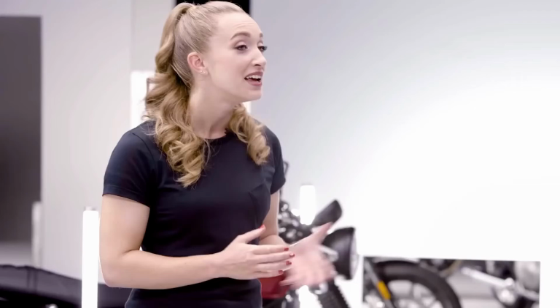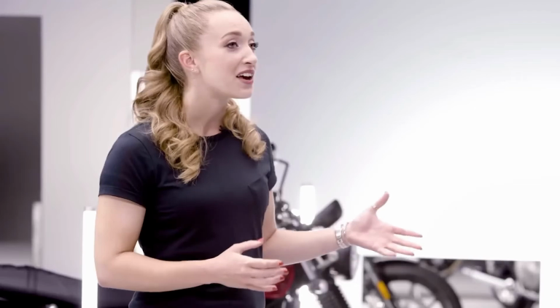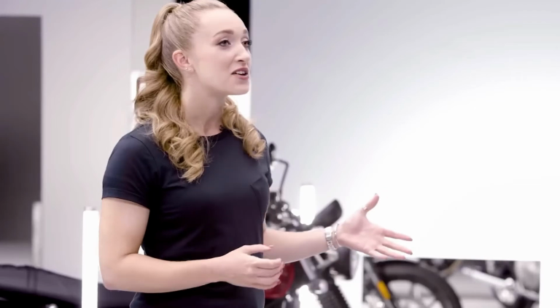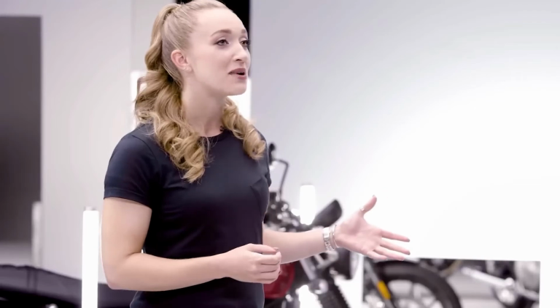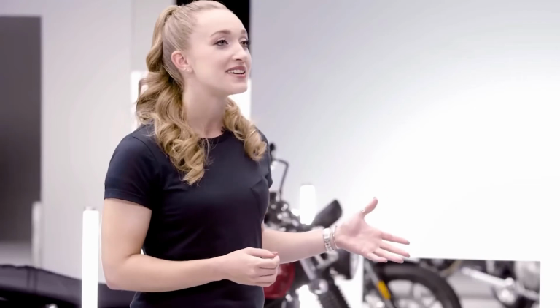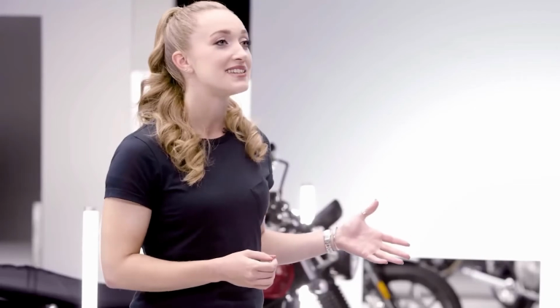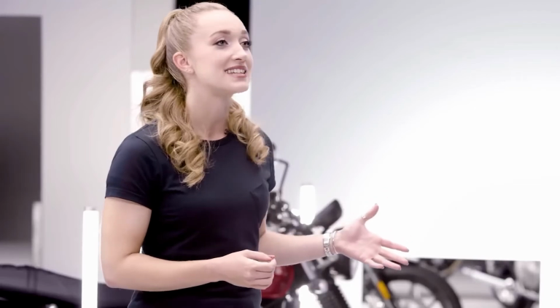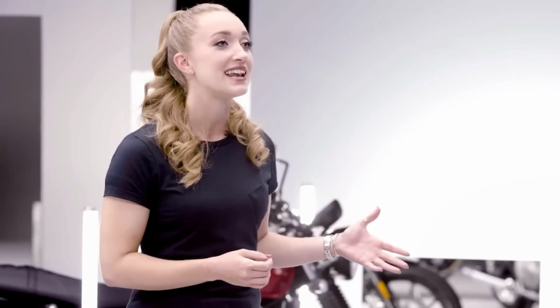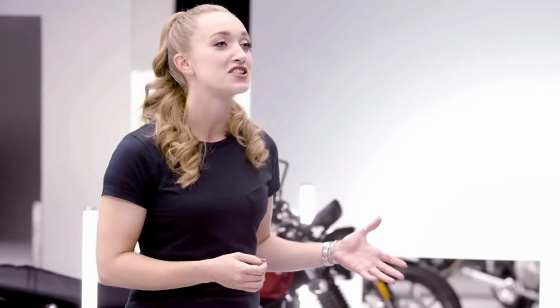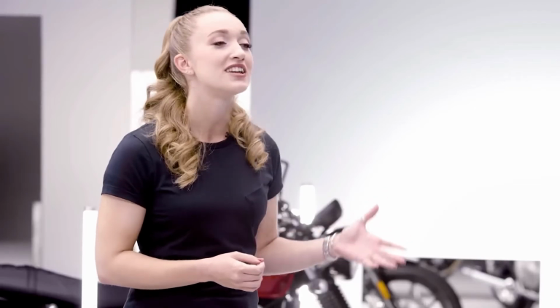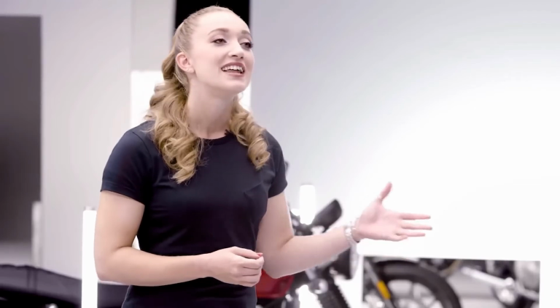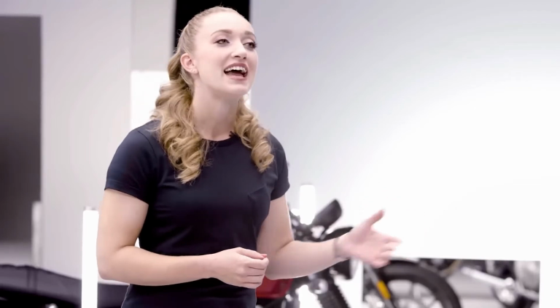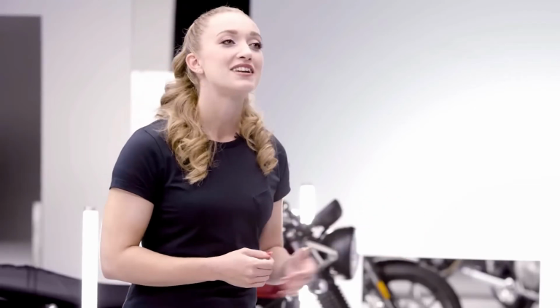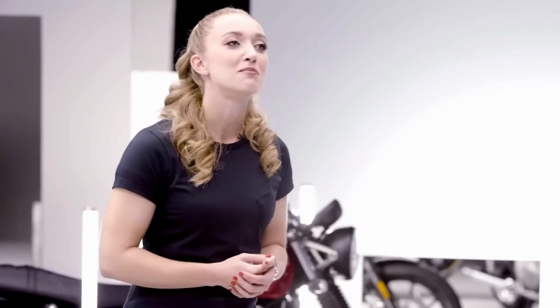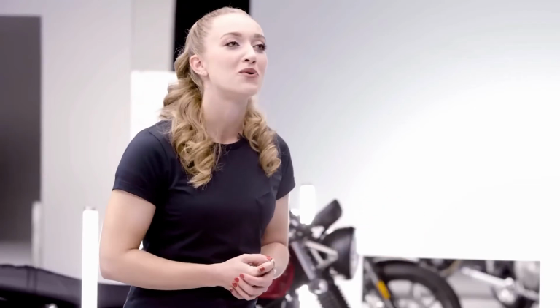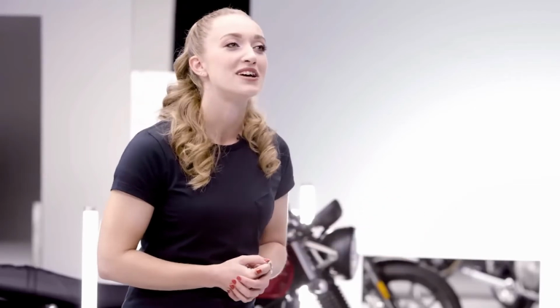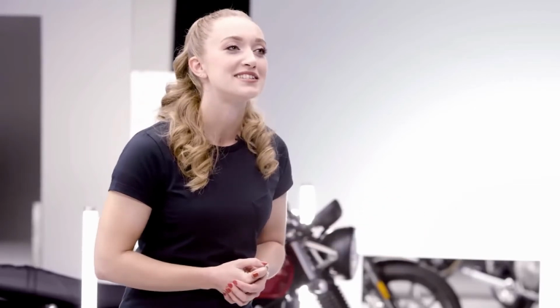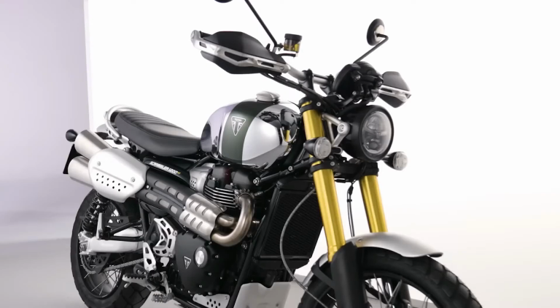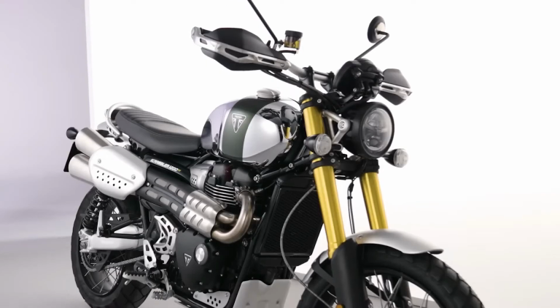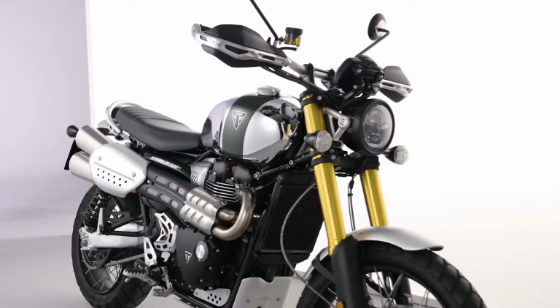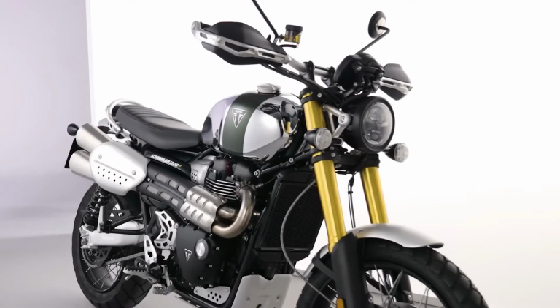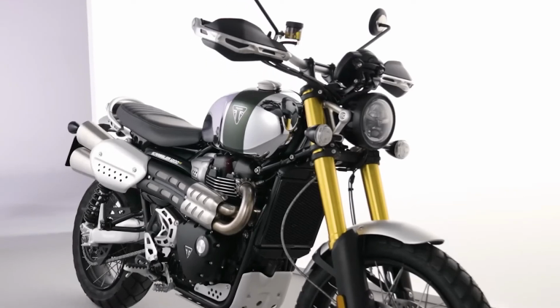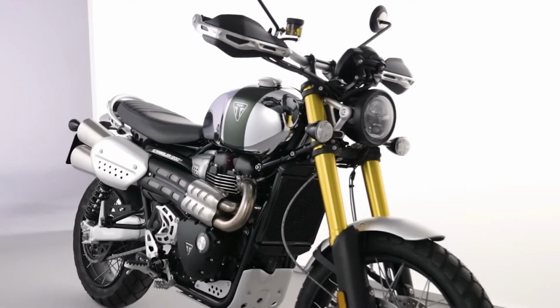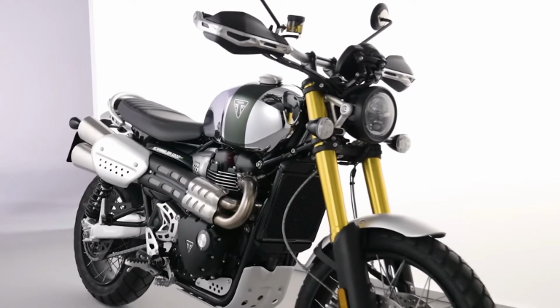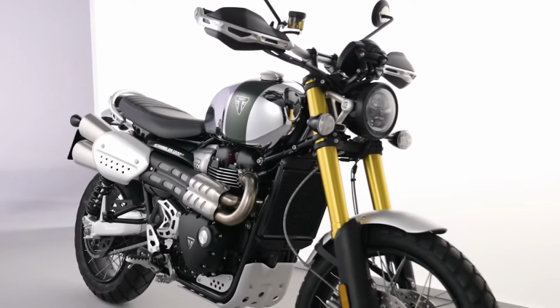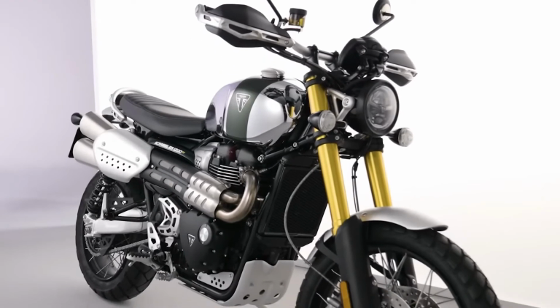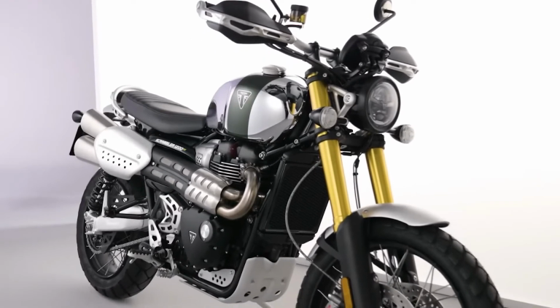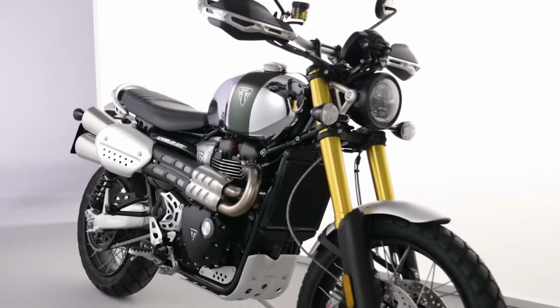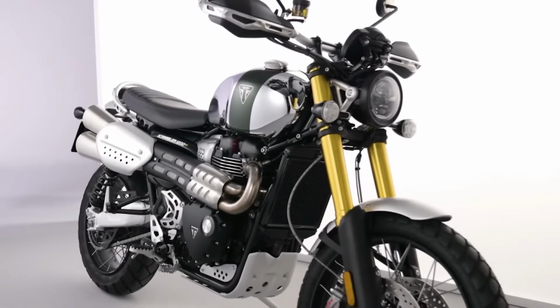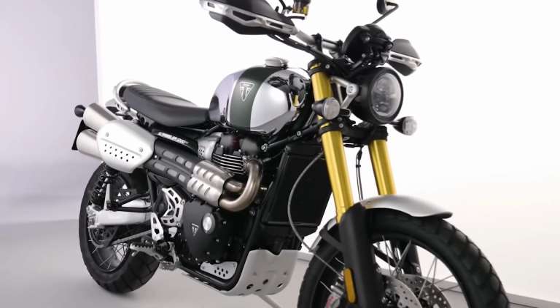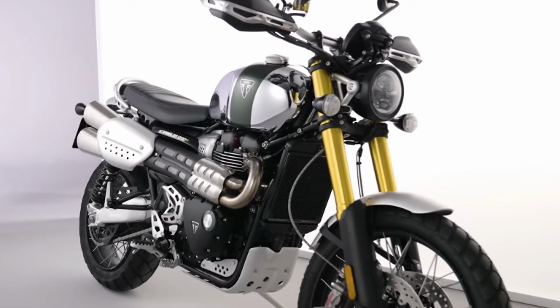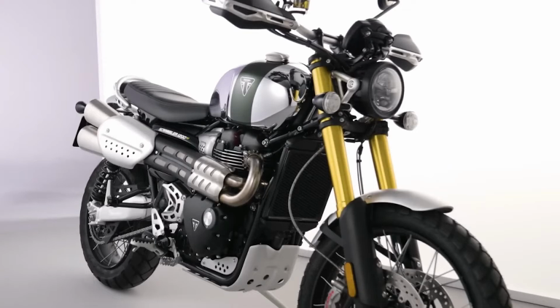Like the other bikes in this collection, the headlight bowl and side panels are finished in a contrasting jet black.